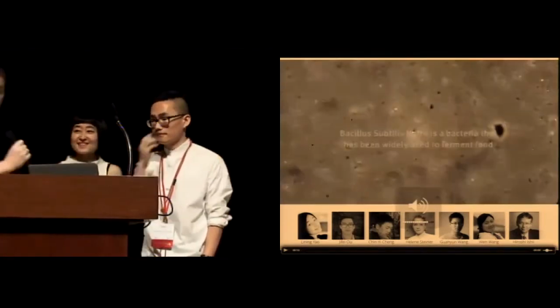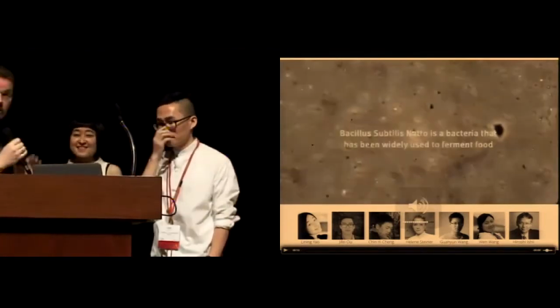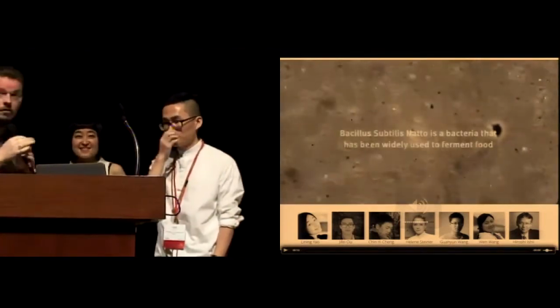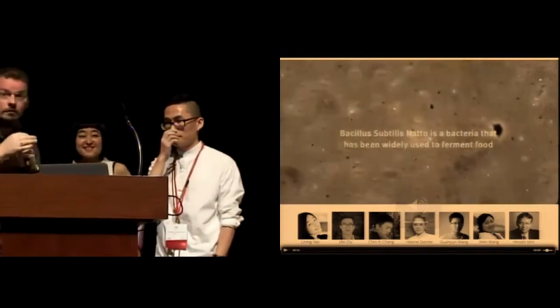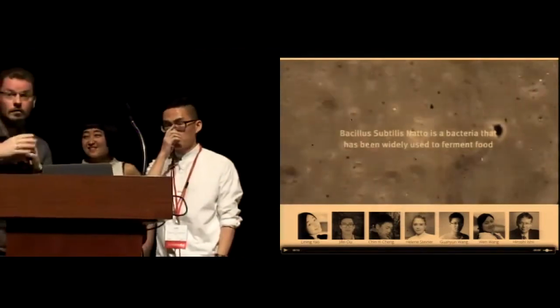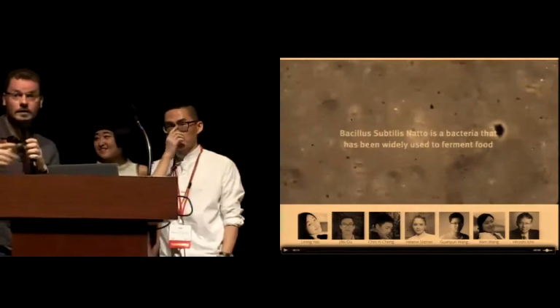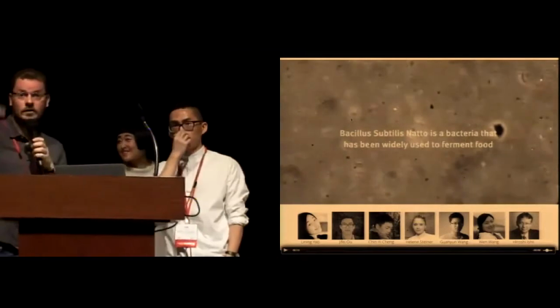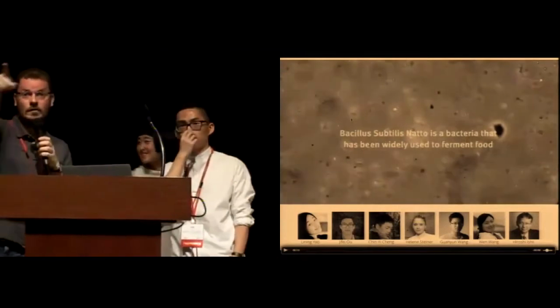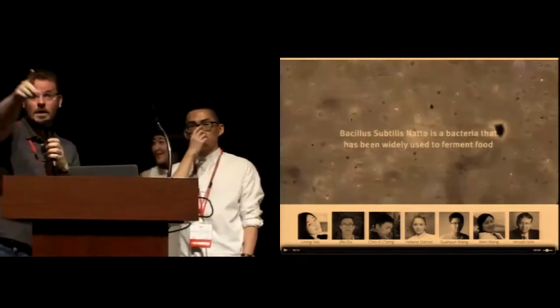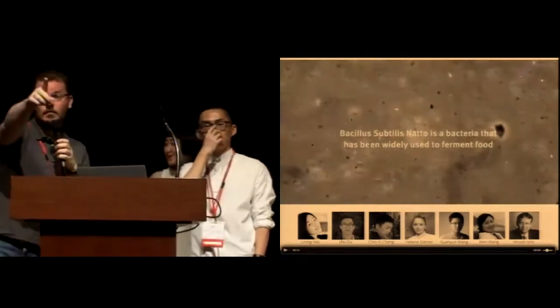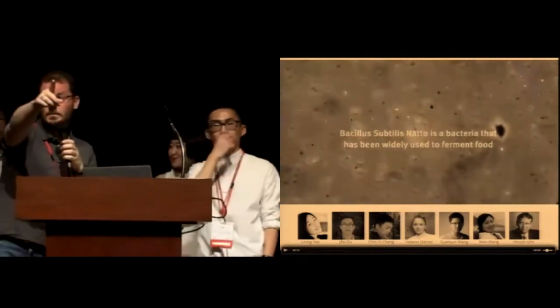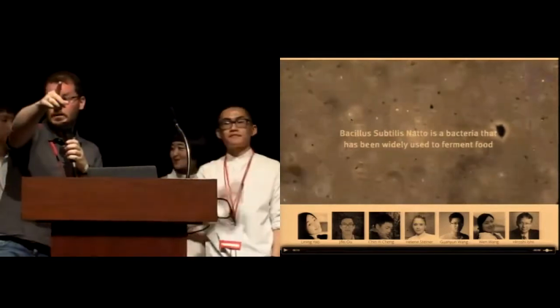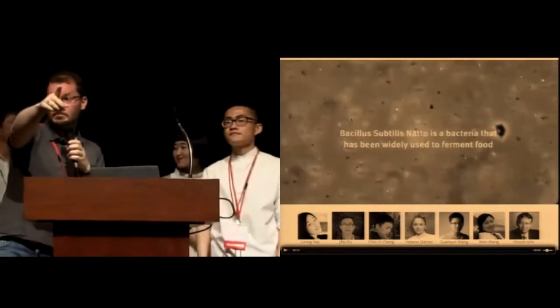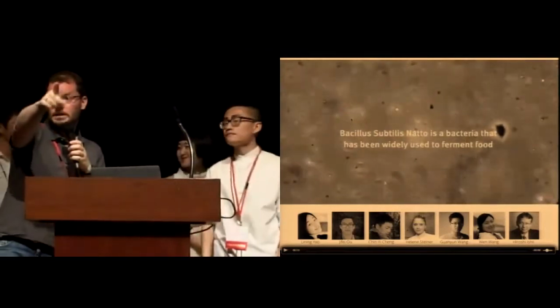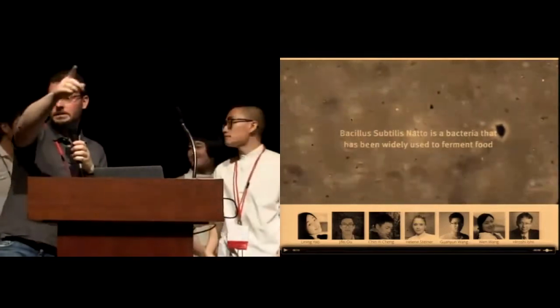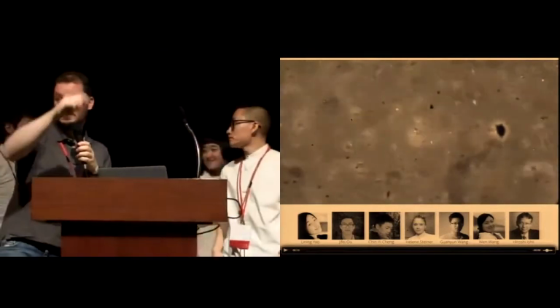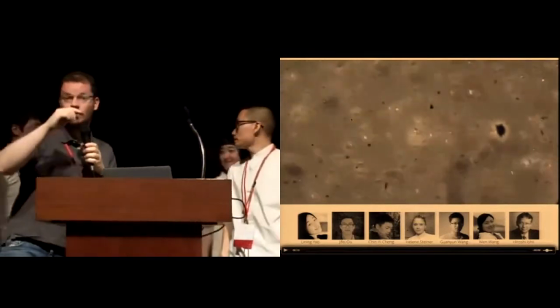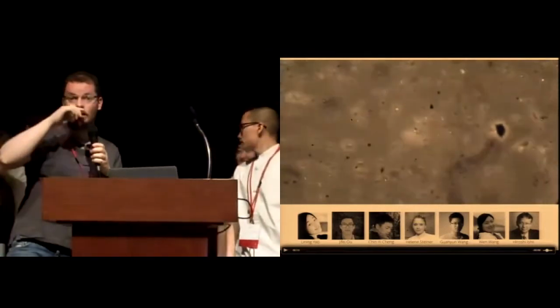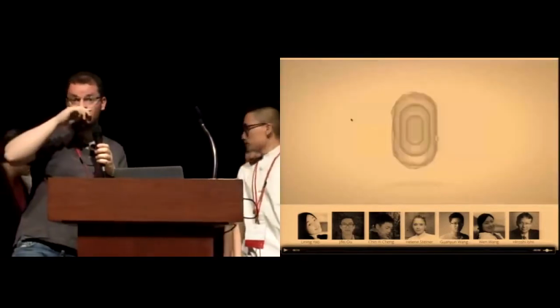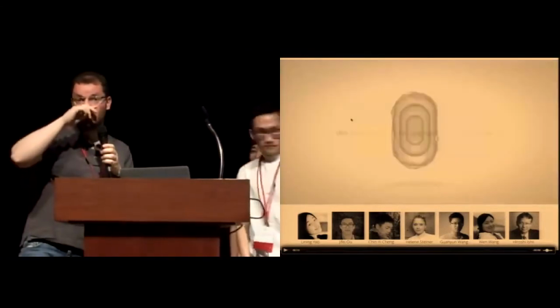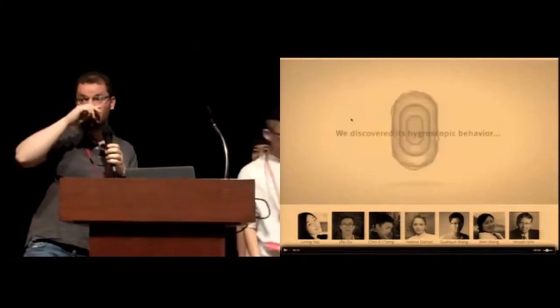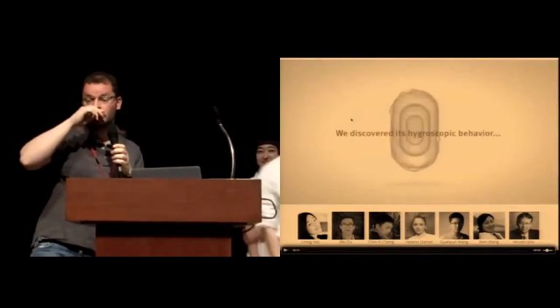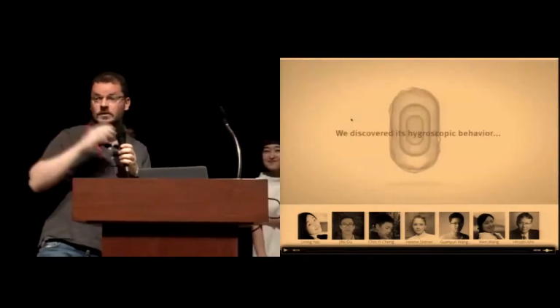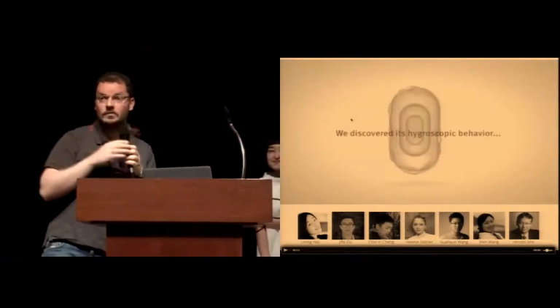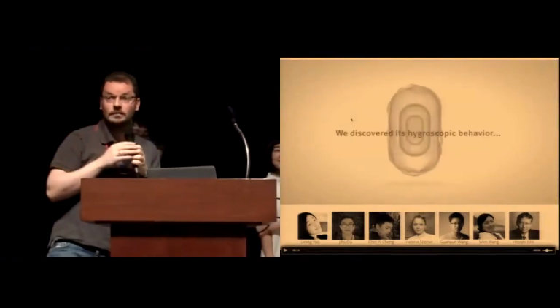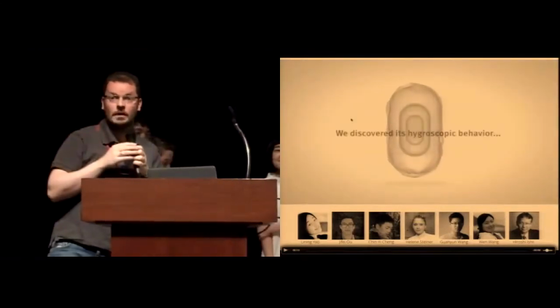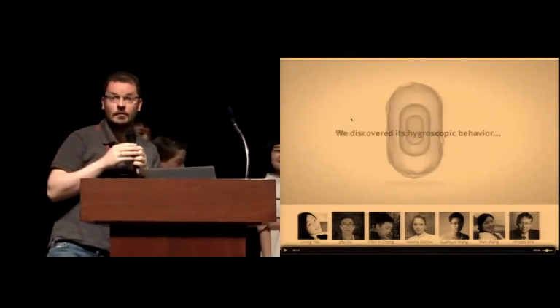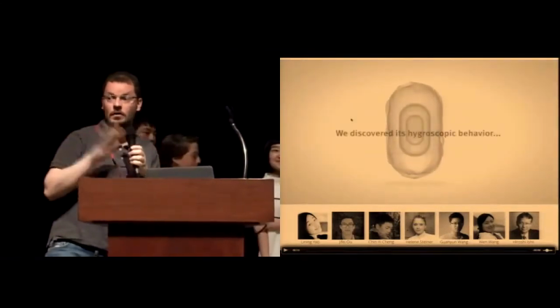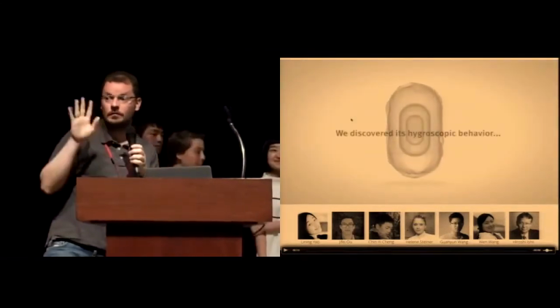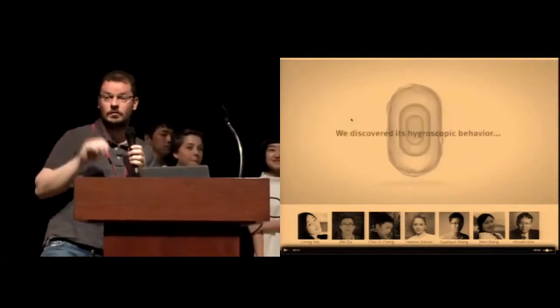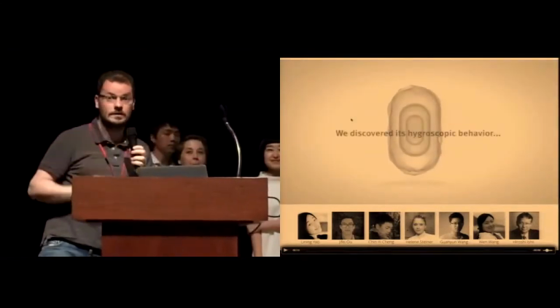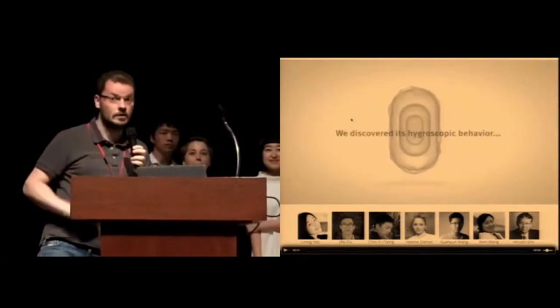For questions, we have a microphone up there. Please walk up and ask questions — we have time for a few.